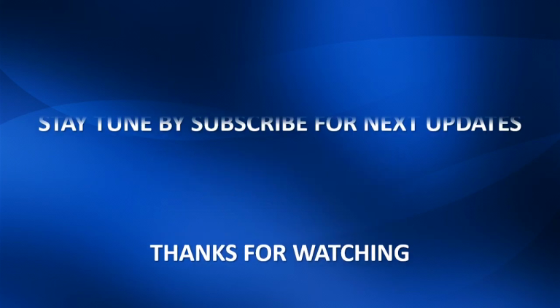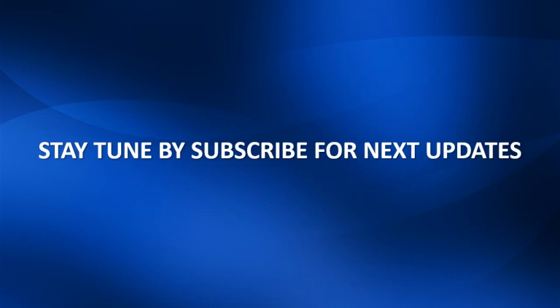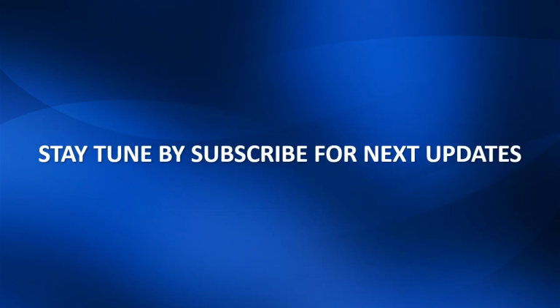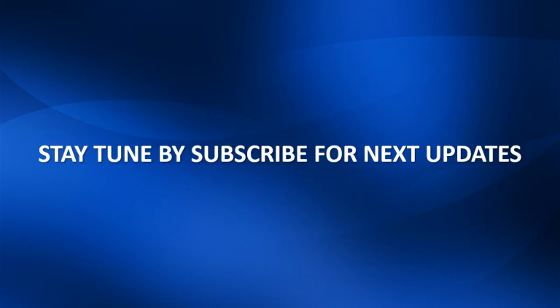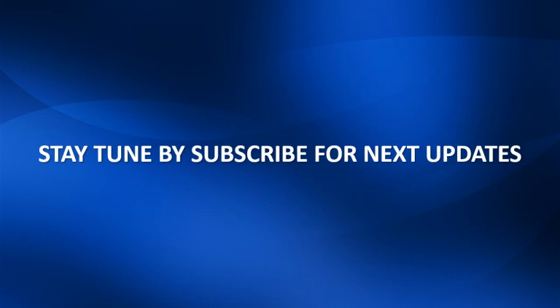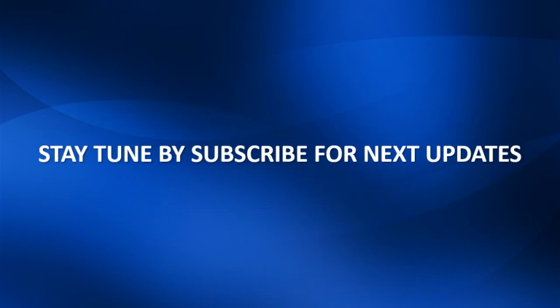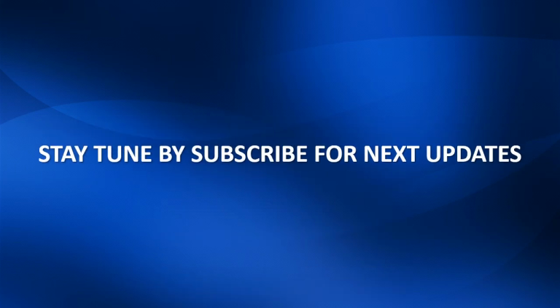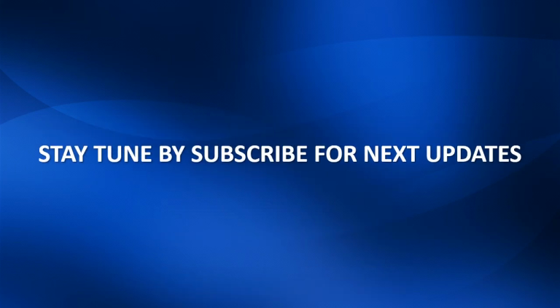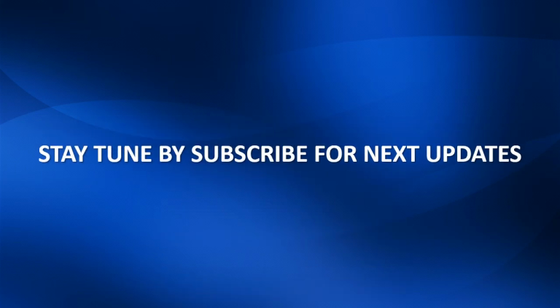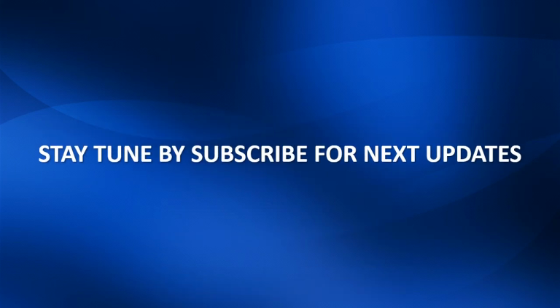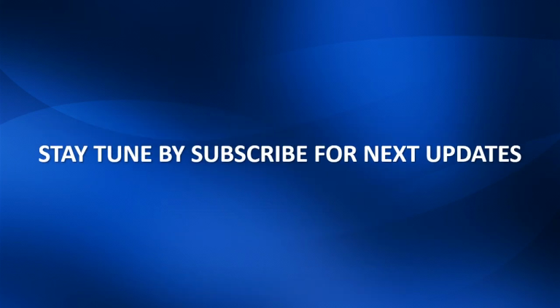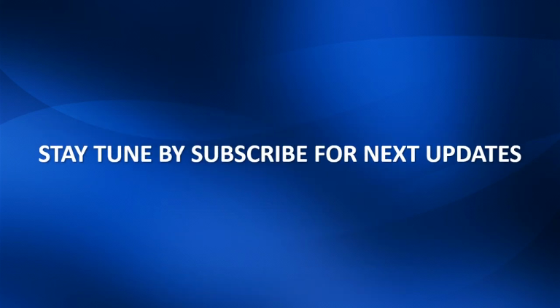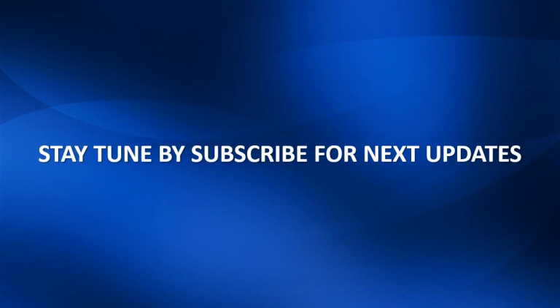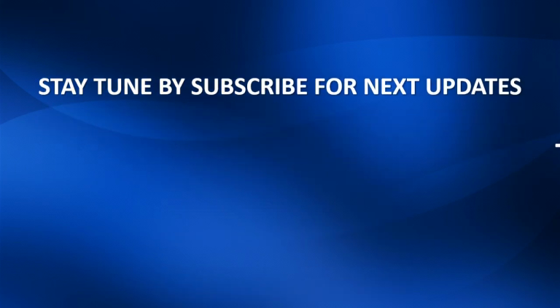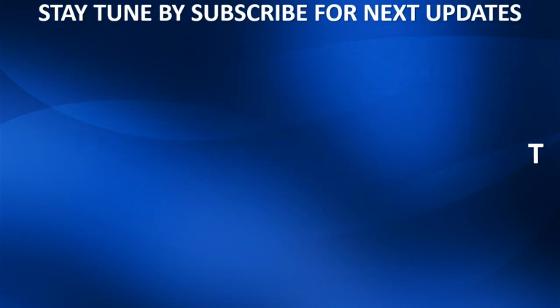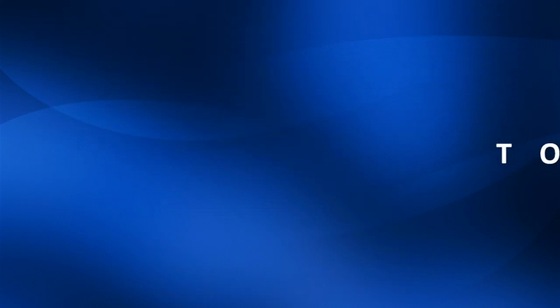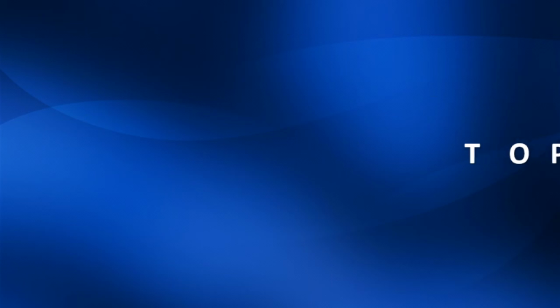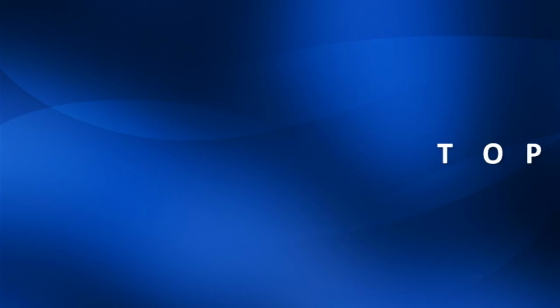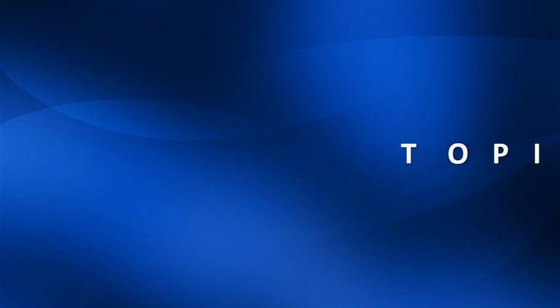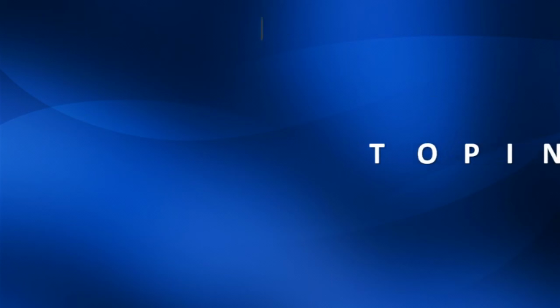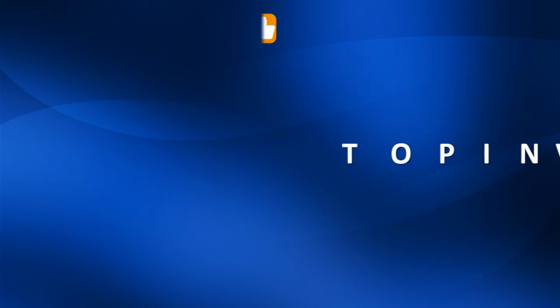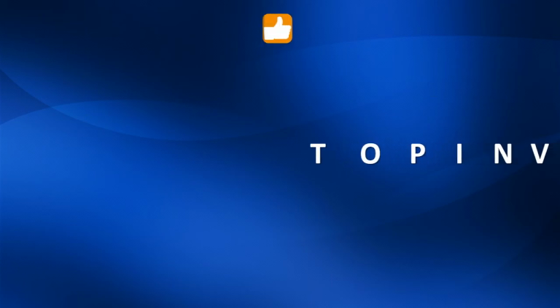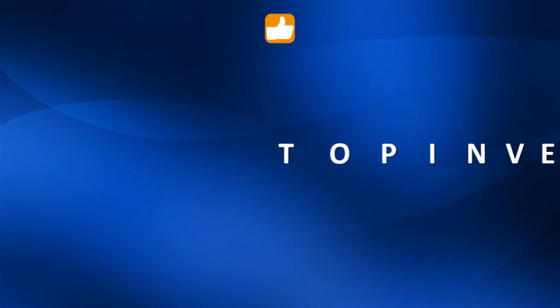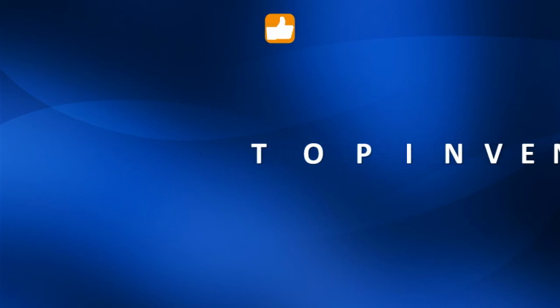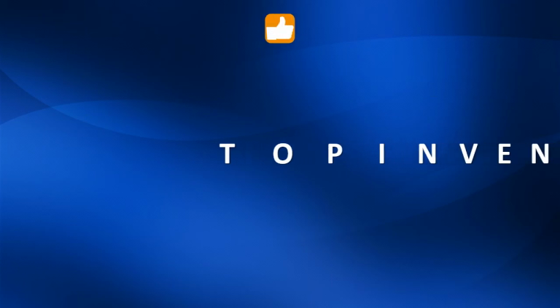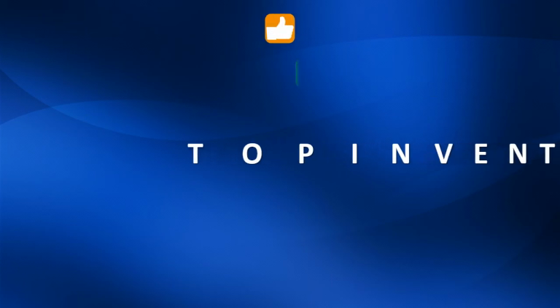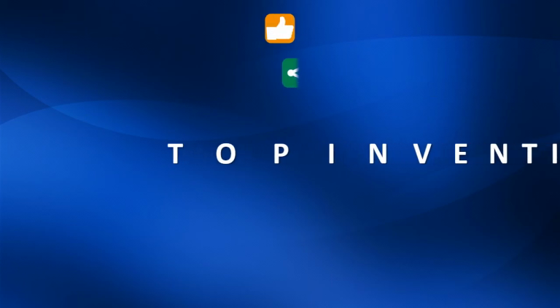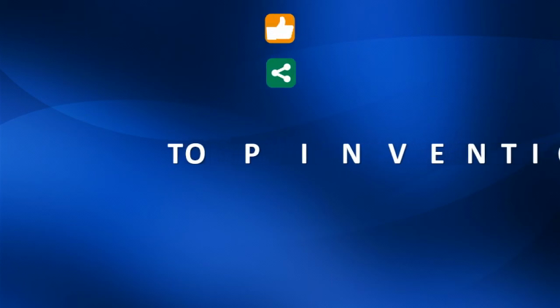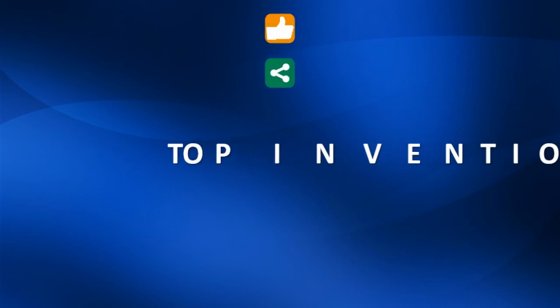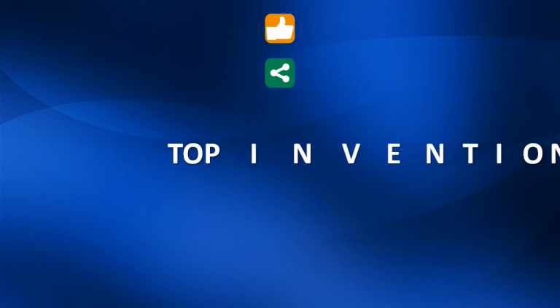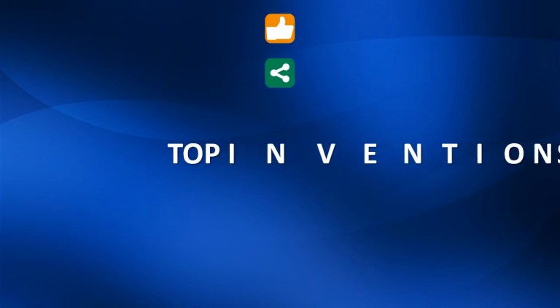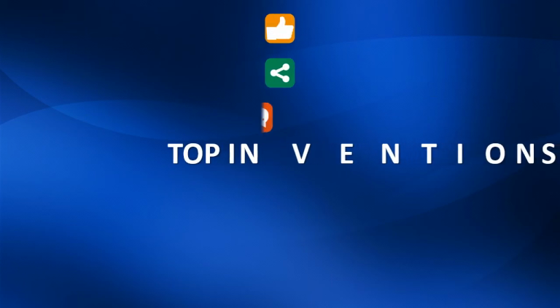If you have any questions, please give me your precious opinion by clicking like, share, and comments.